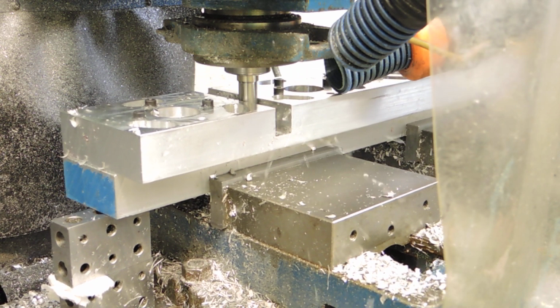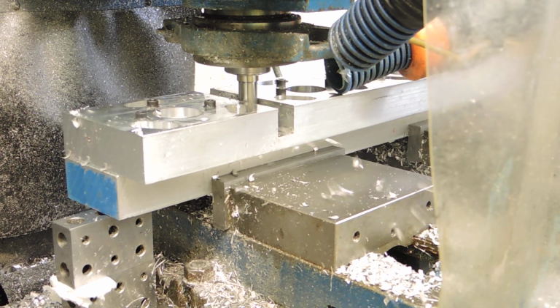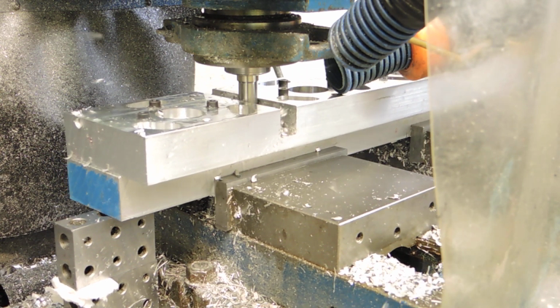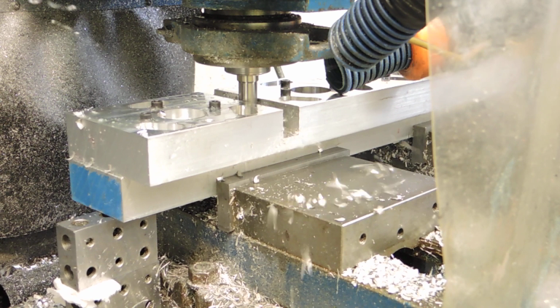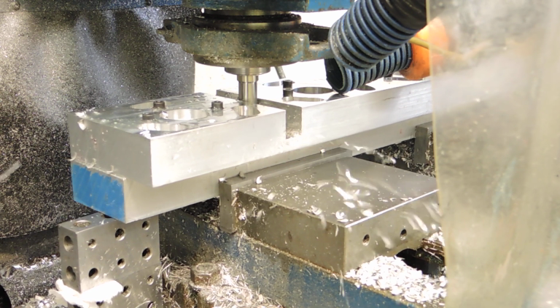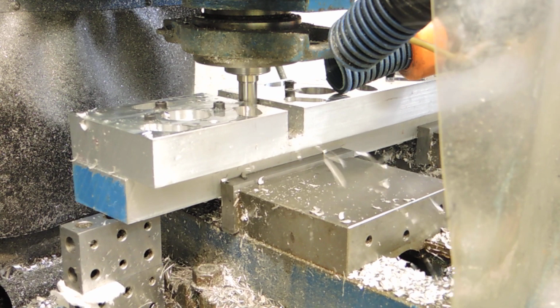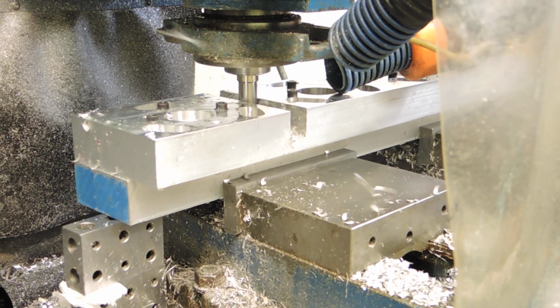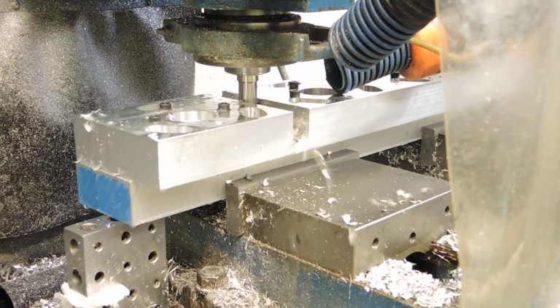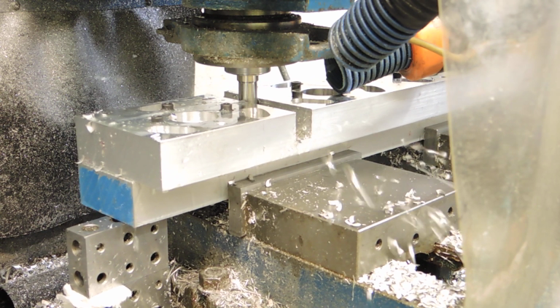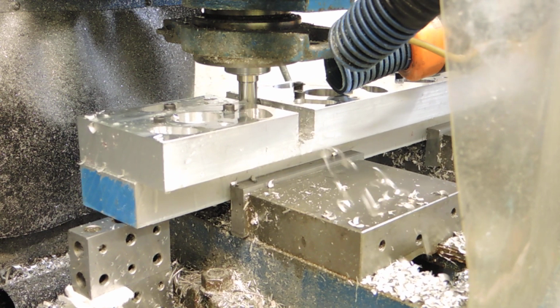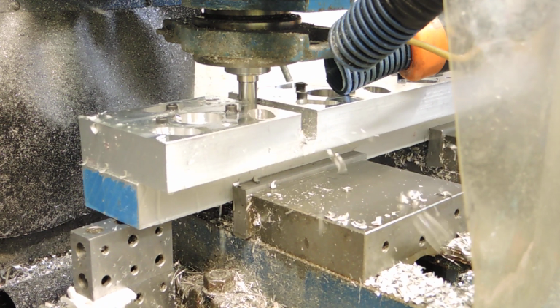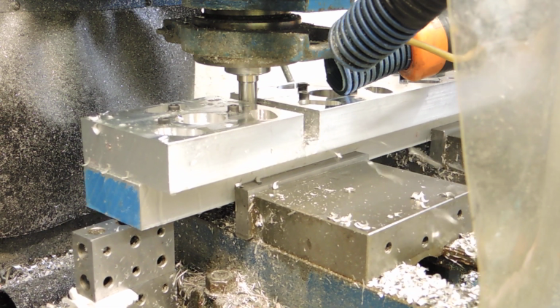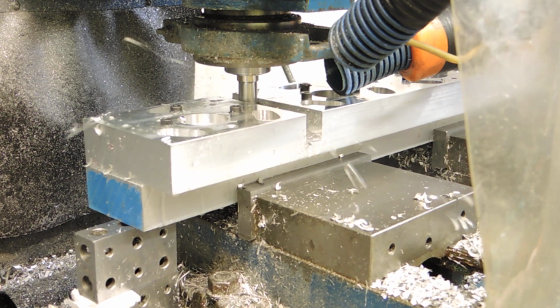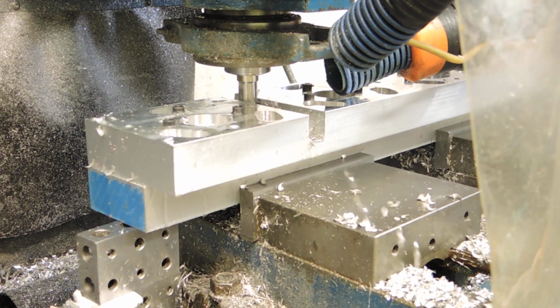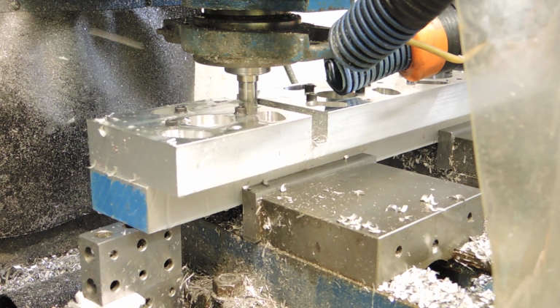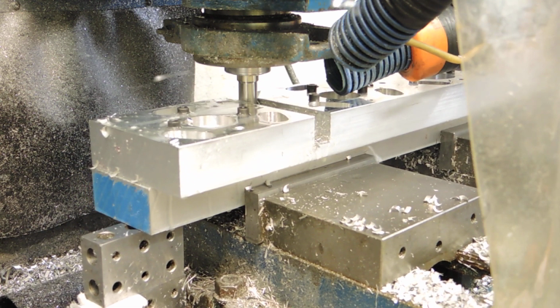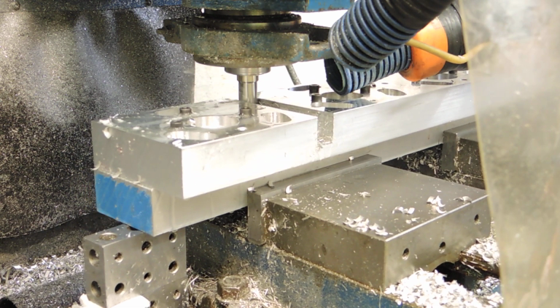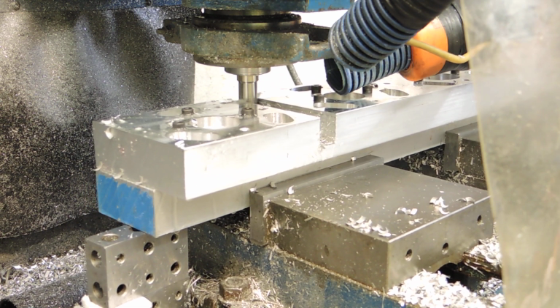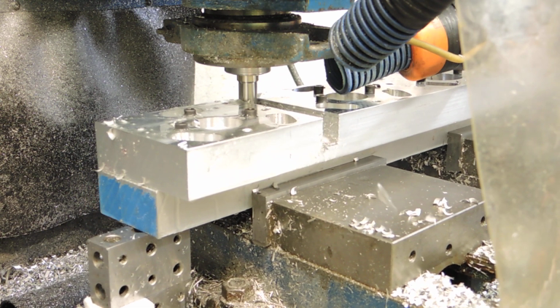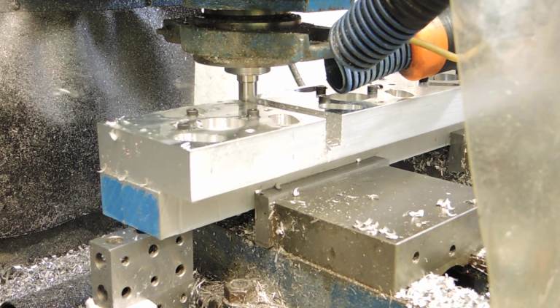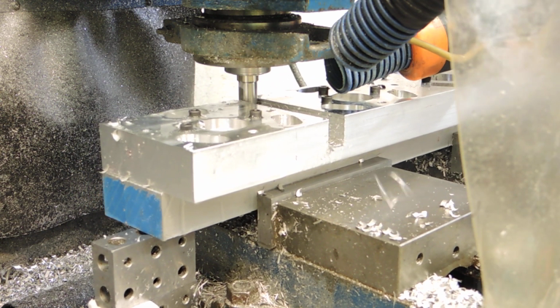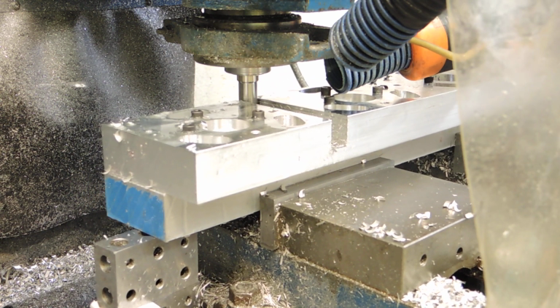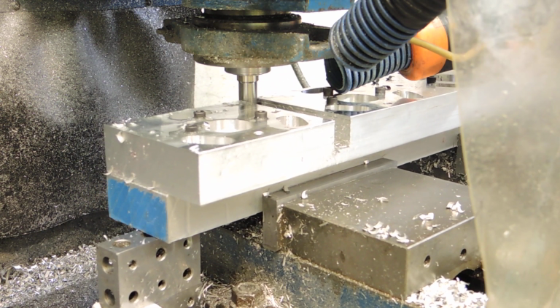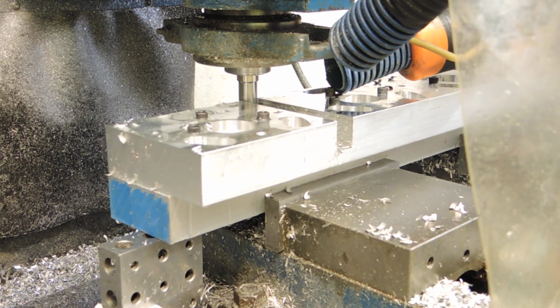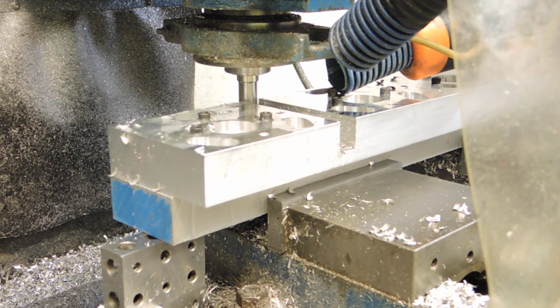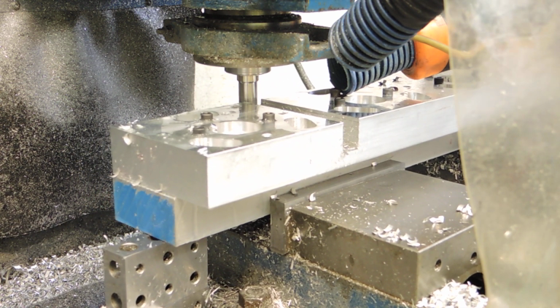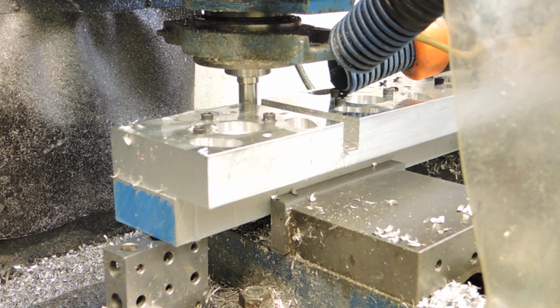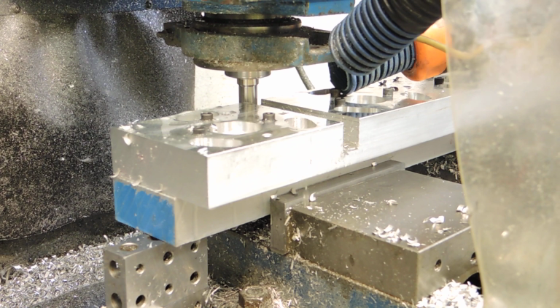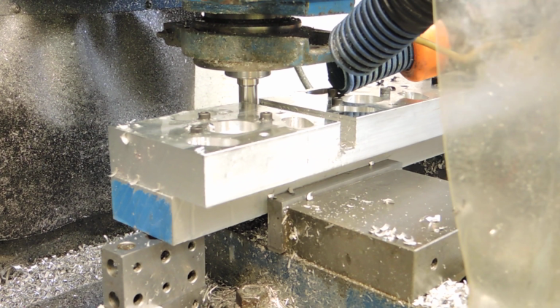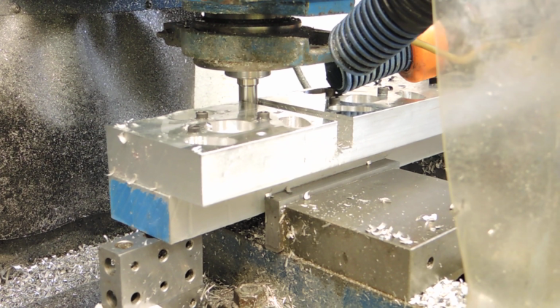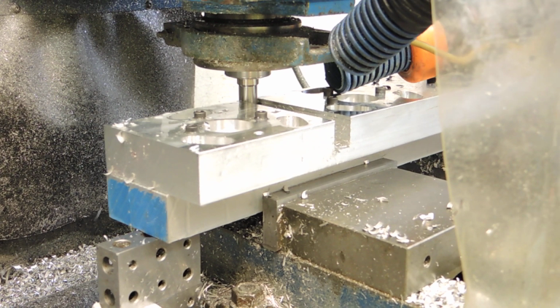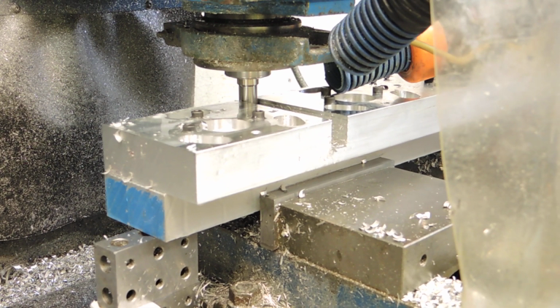Now we're doing about 4,500 RPM right now at 30 inches a minute. I'm going to turn it up to 35.